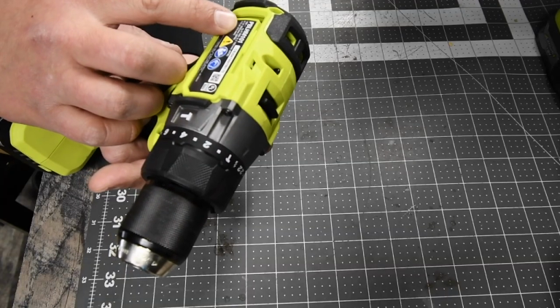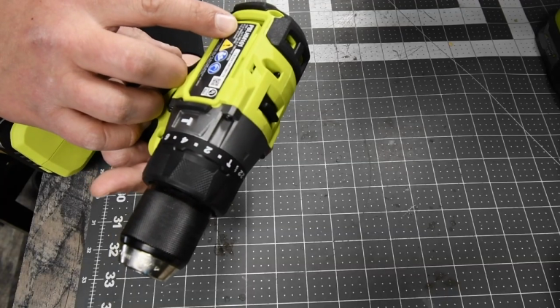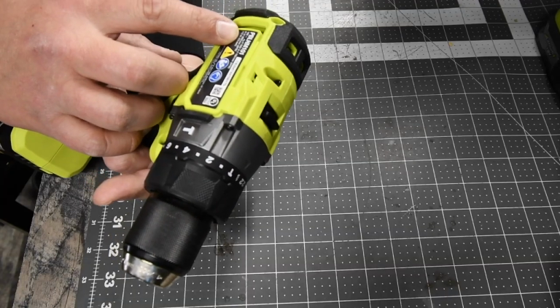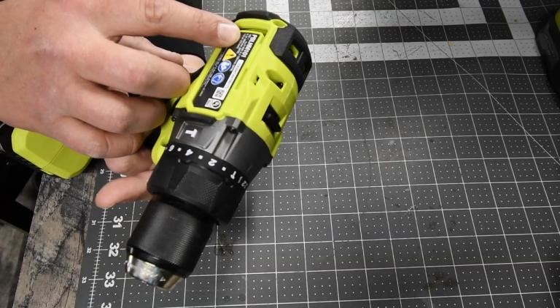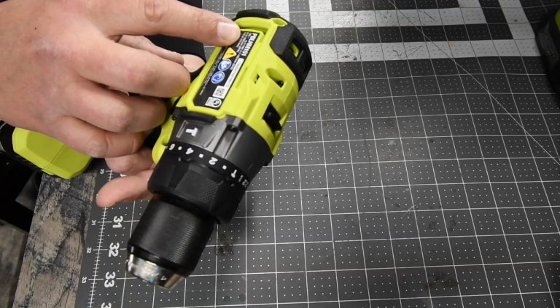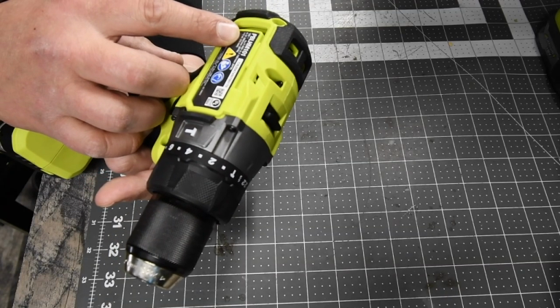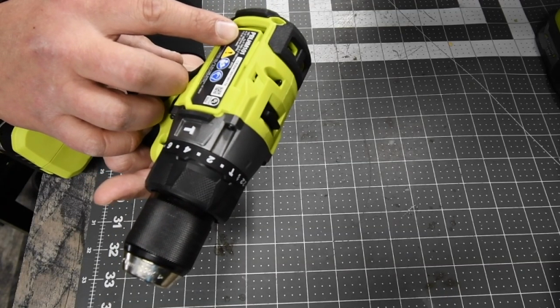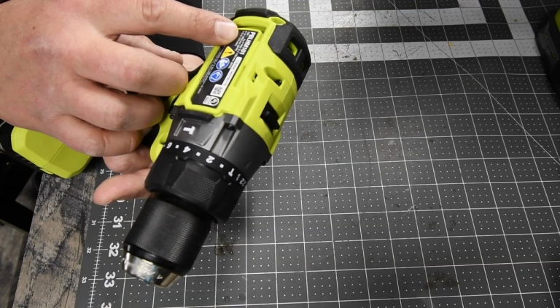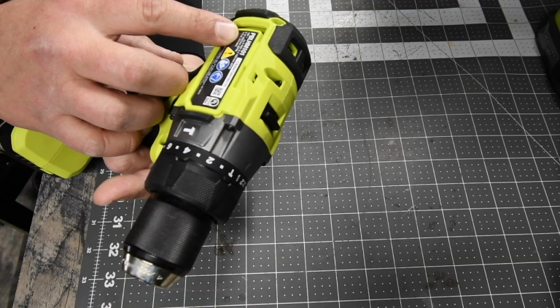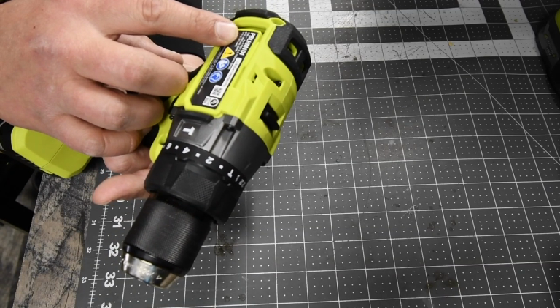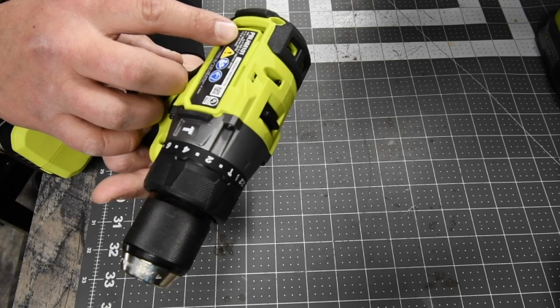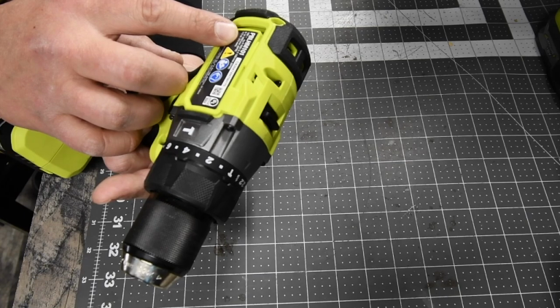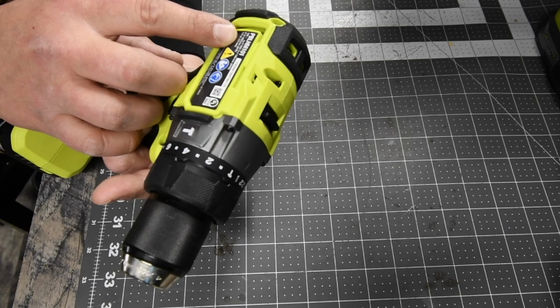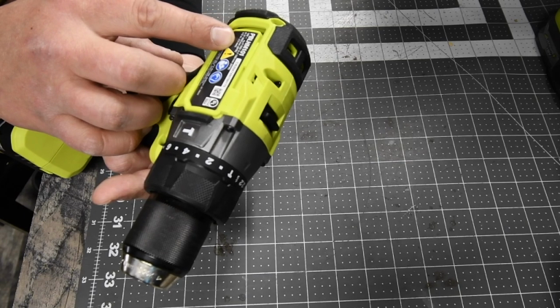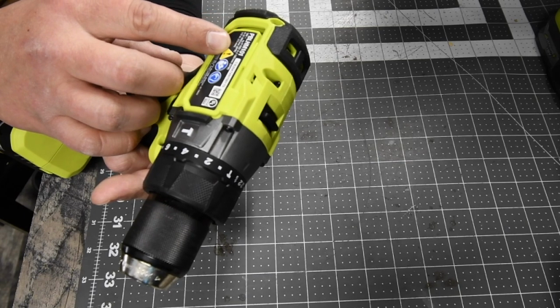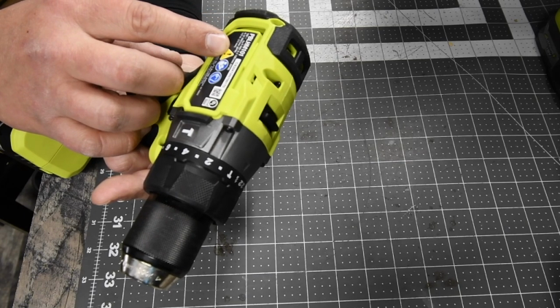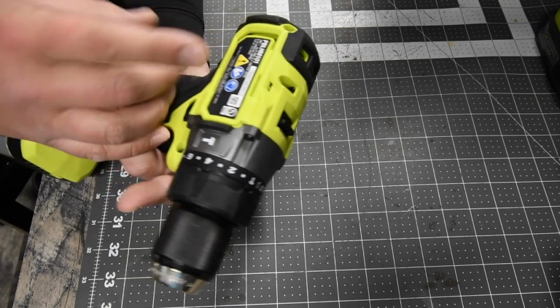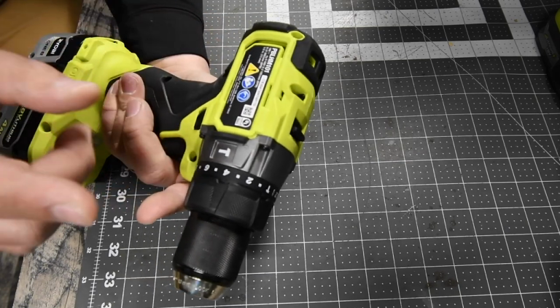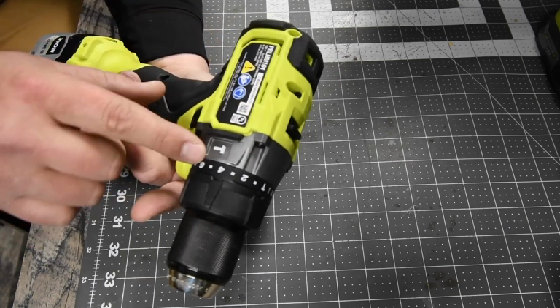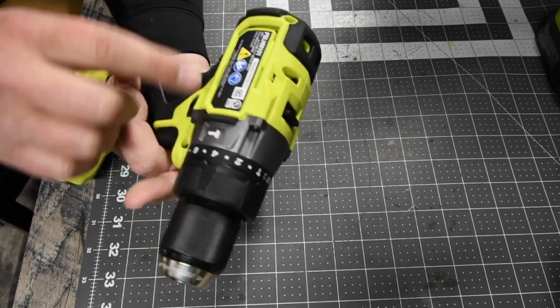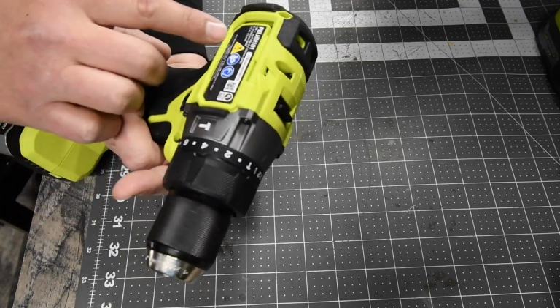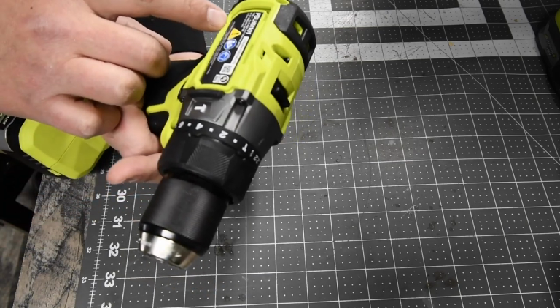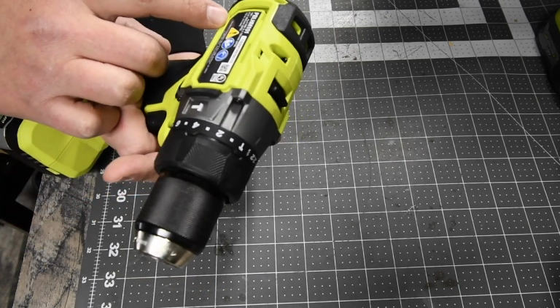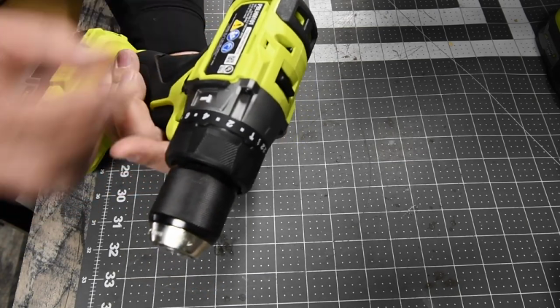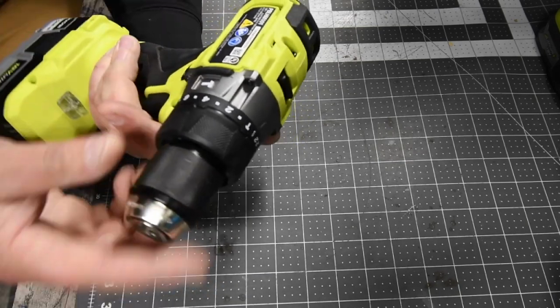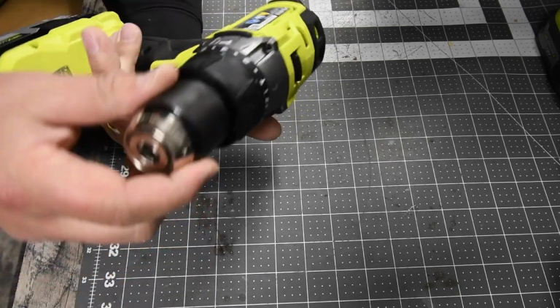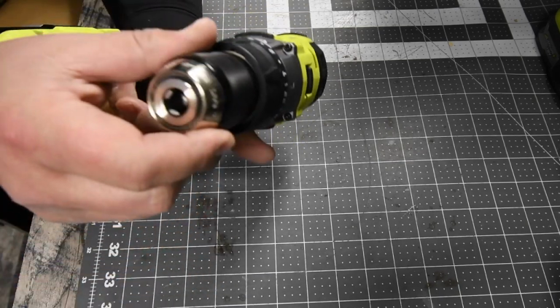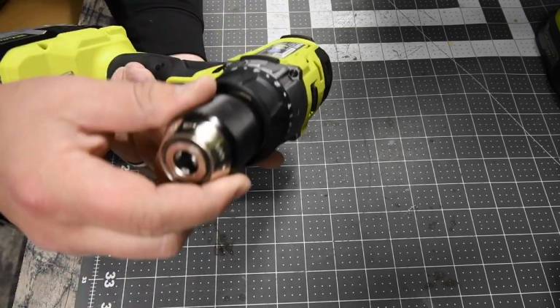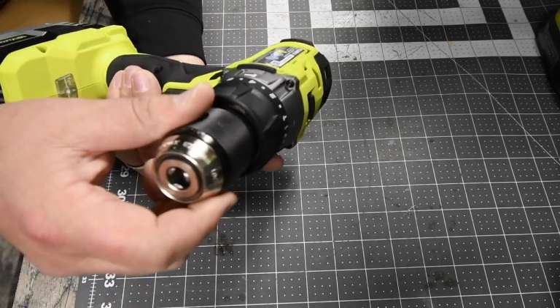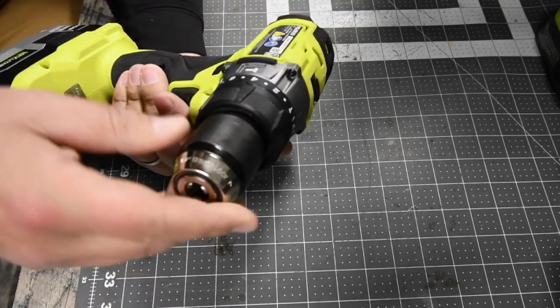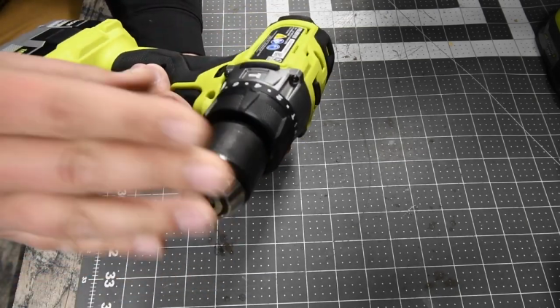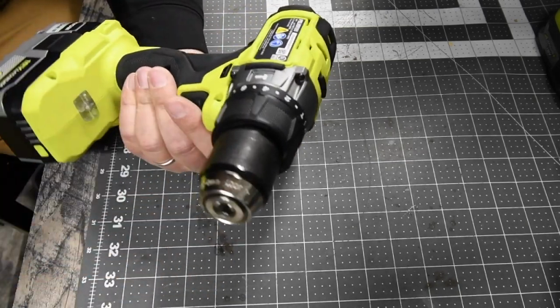This has 0-31,000 beats per minute for the hammer feature, and a half-inch fully metal chuck.